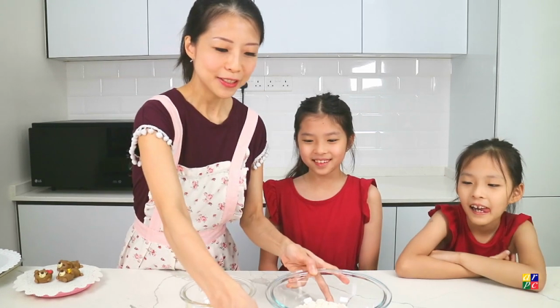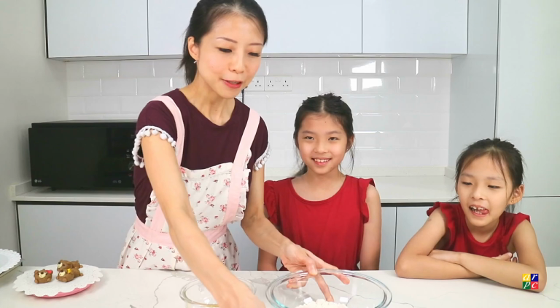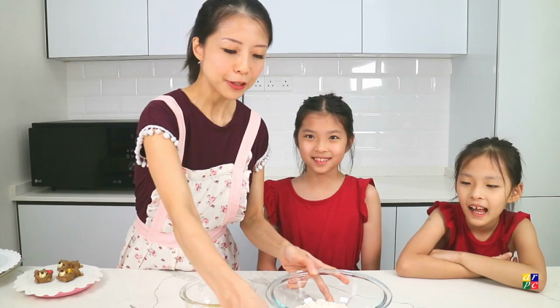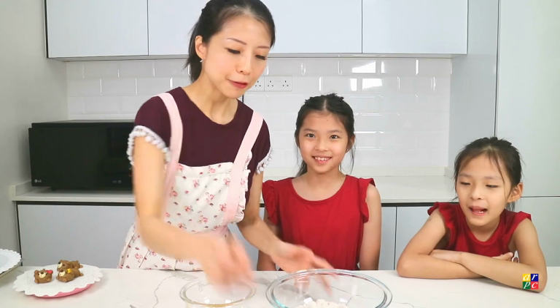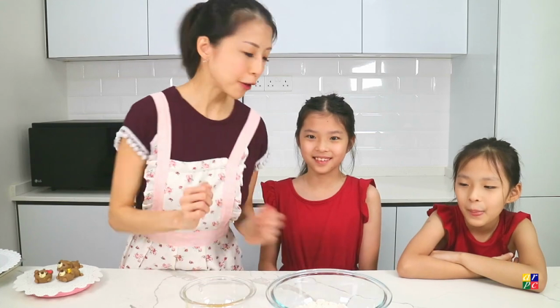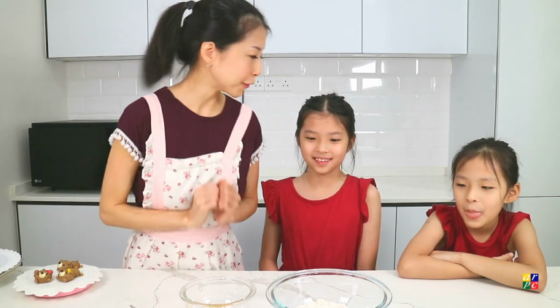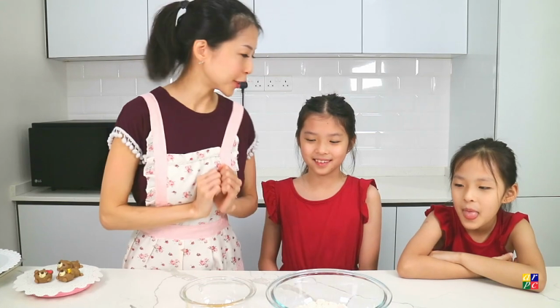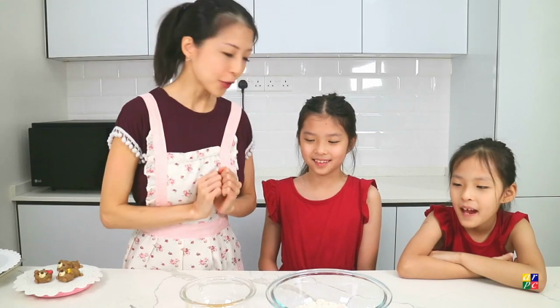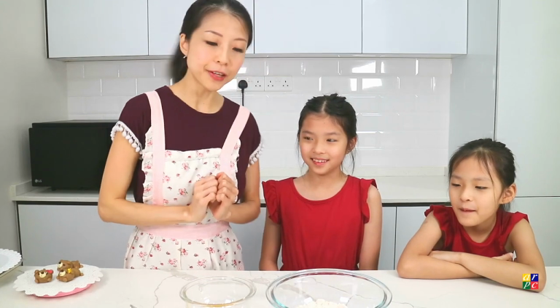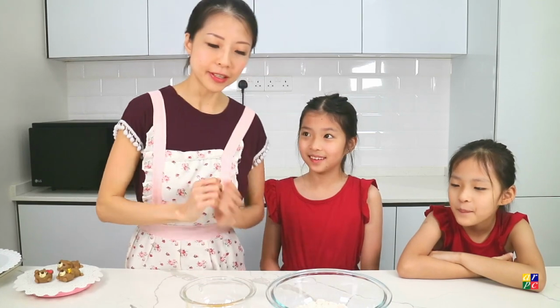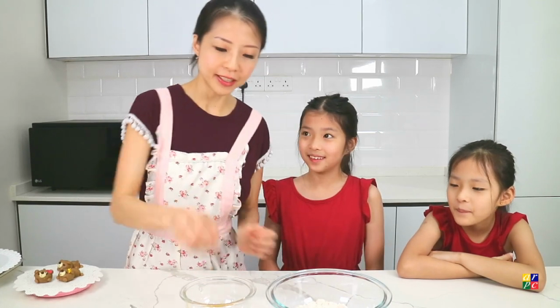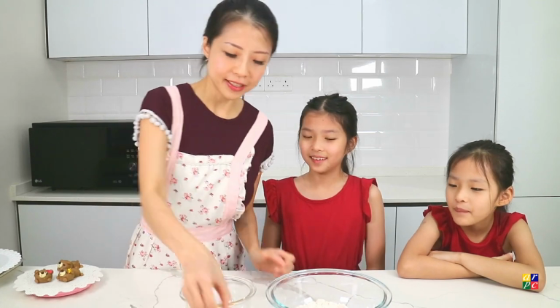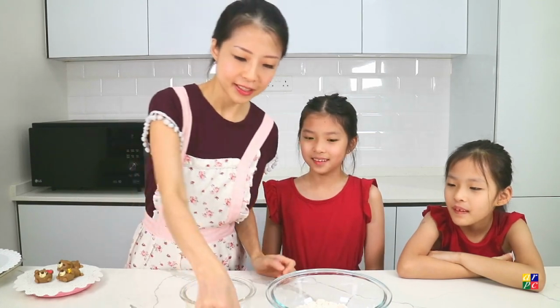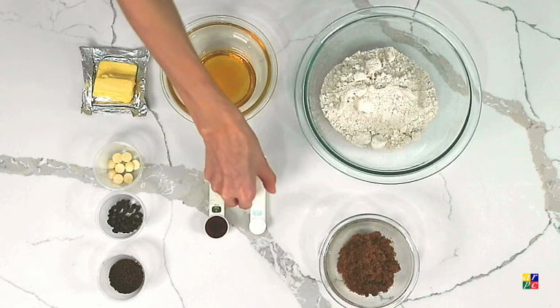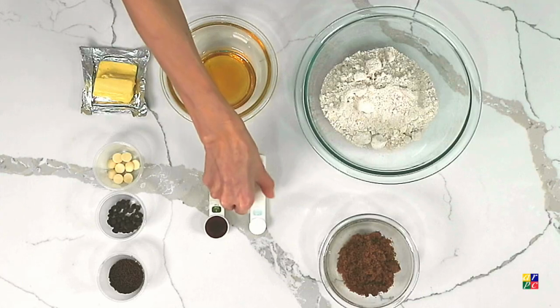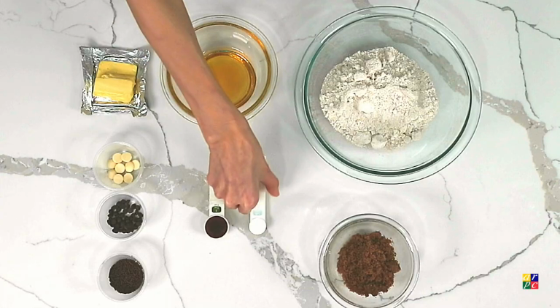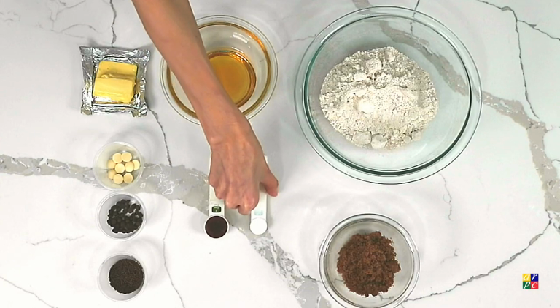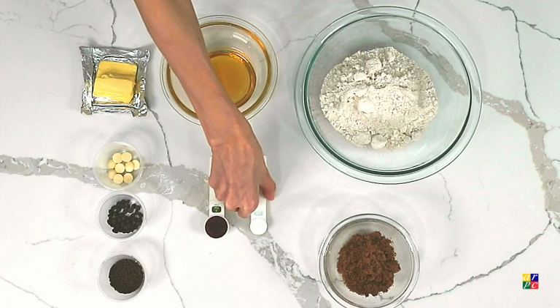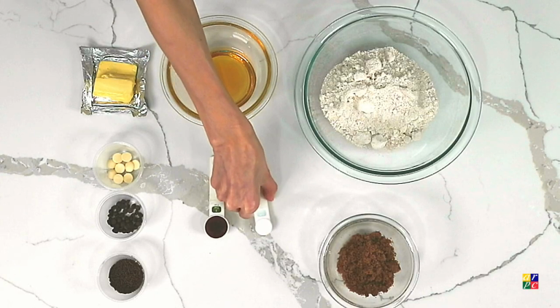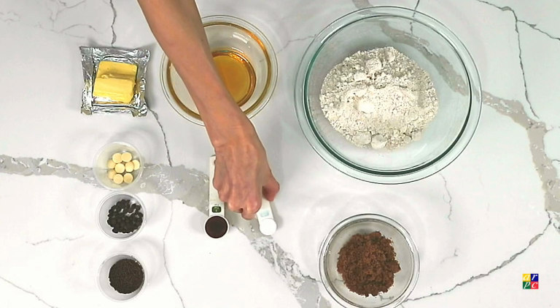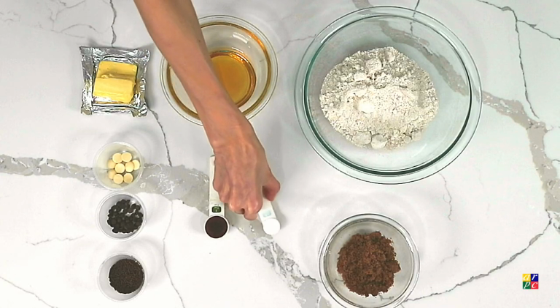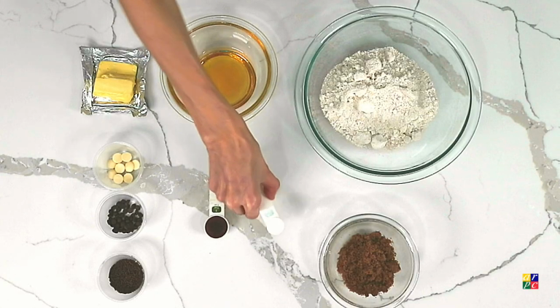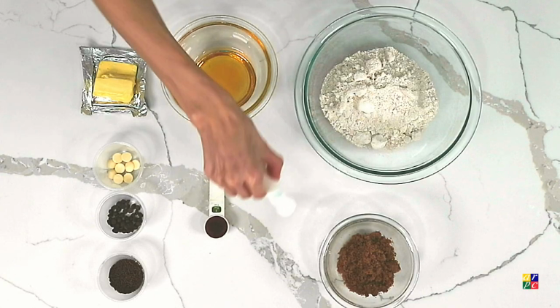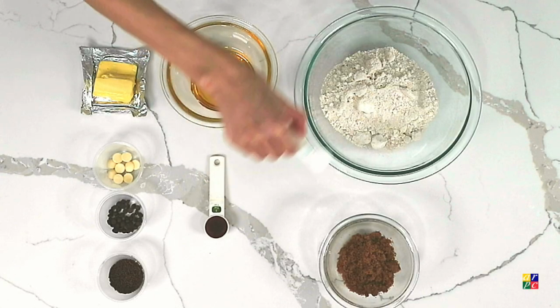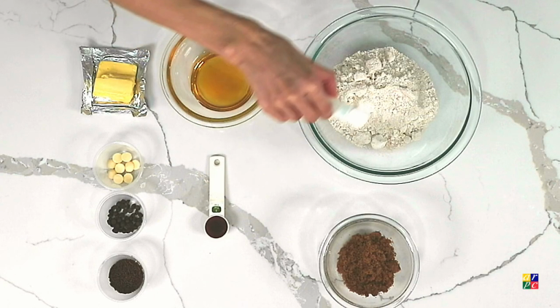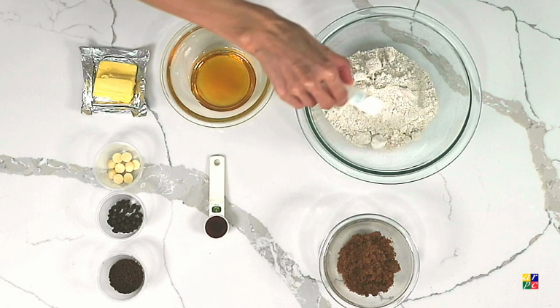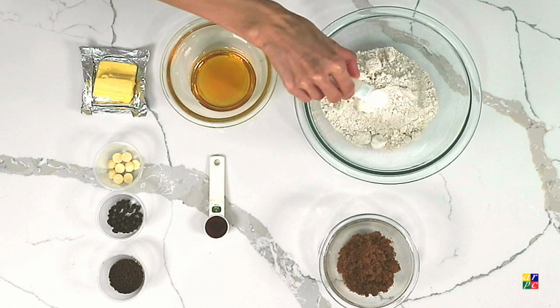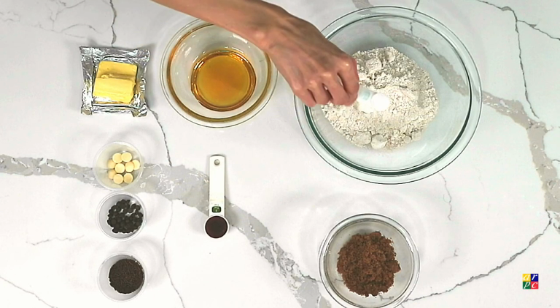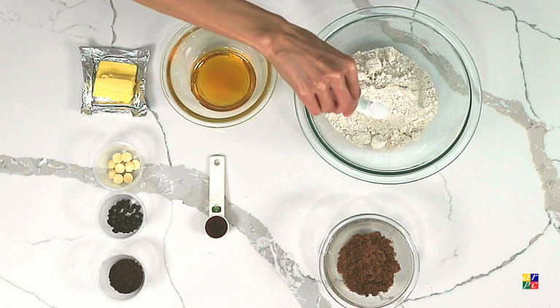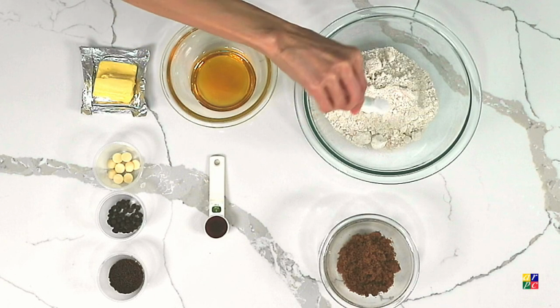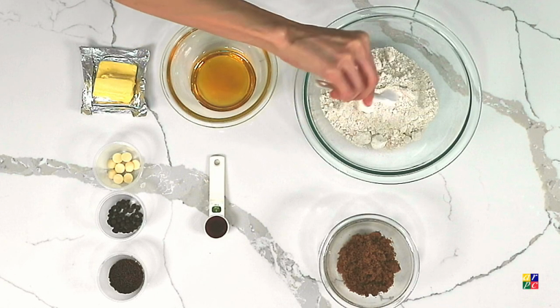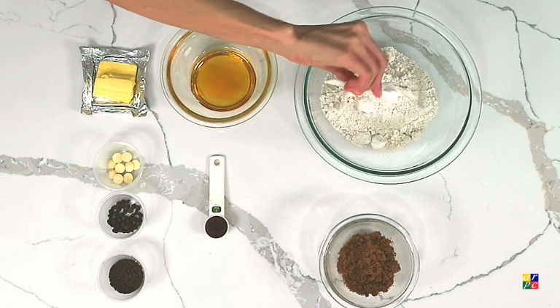So first of all, for the dry ingredients, we will be adding the salt to the oat flour.